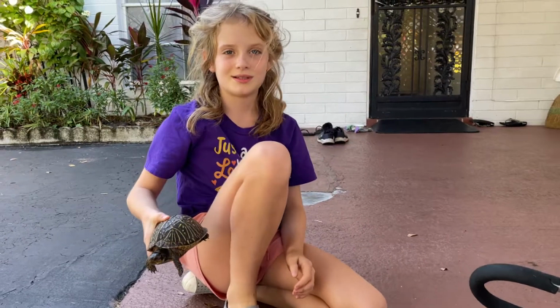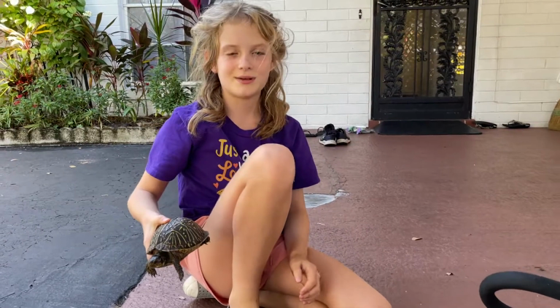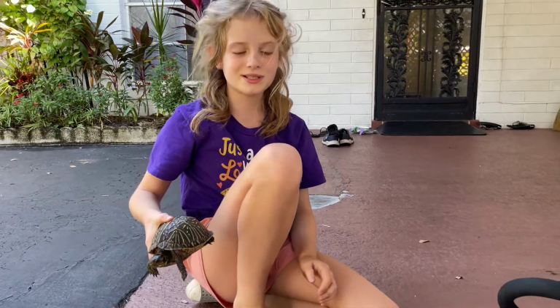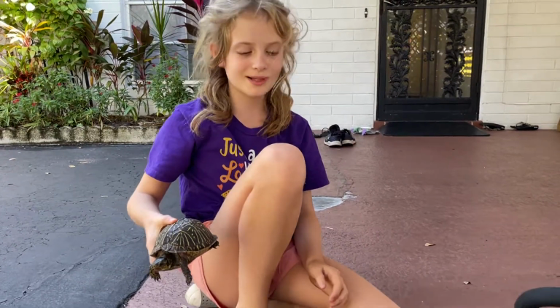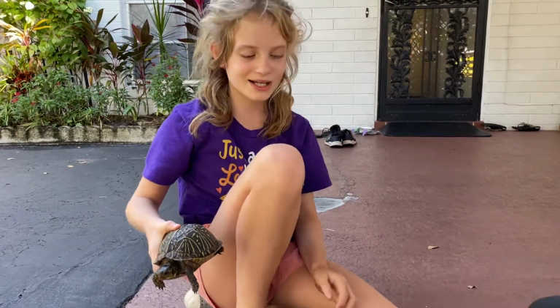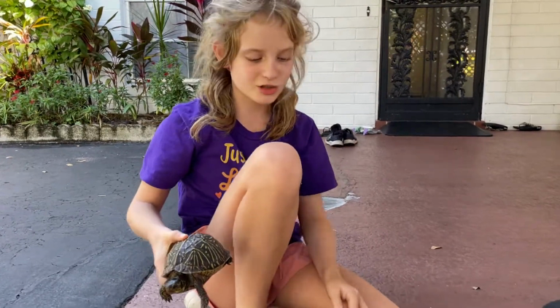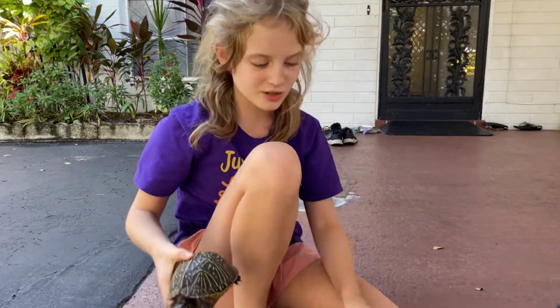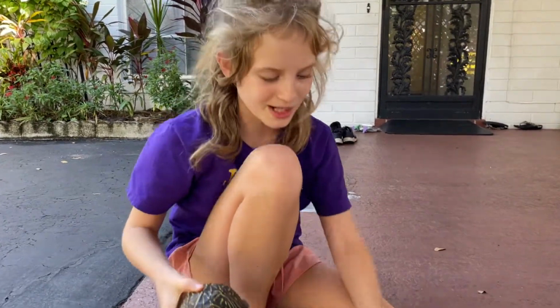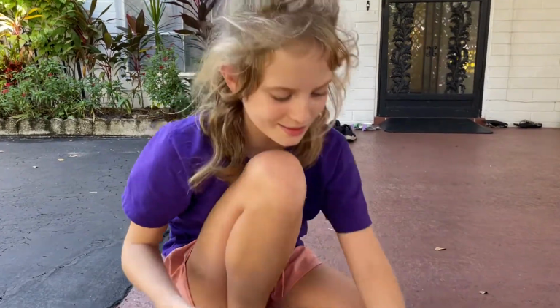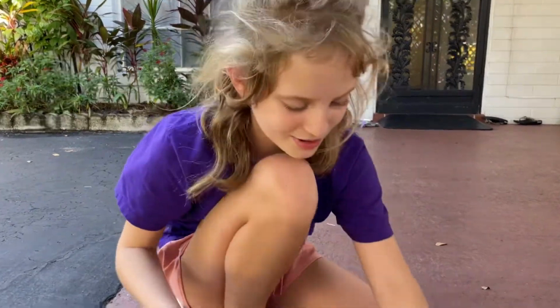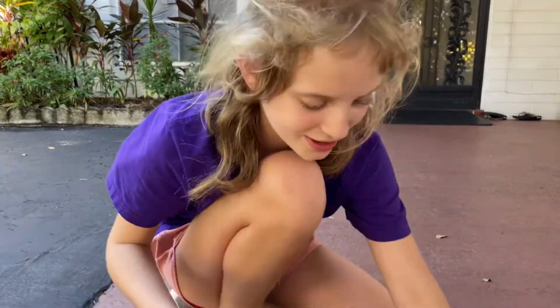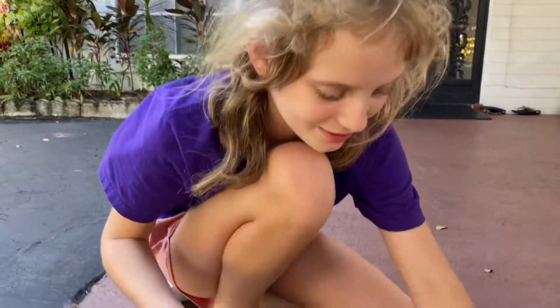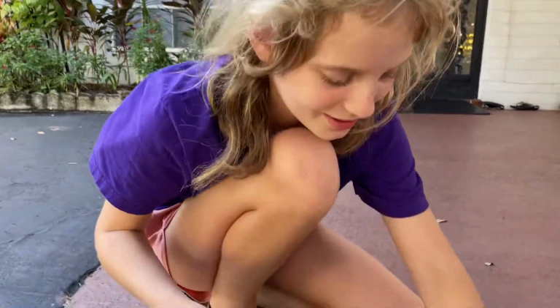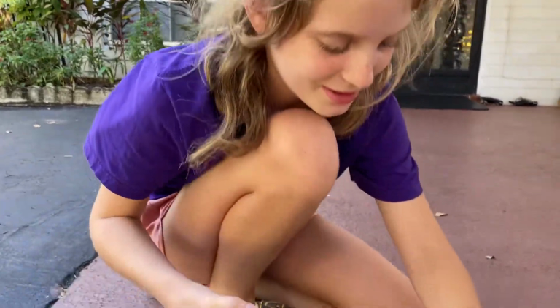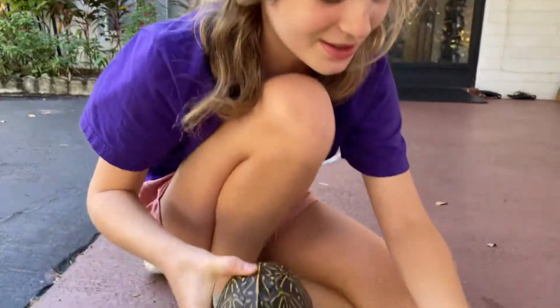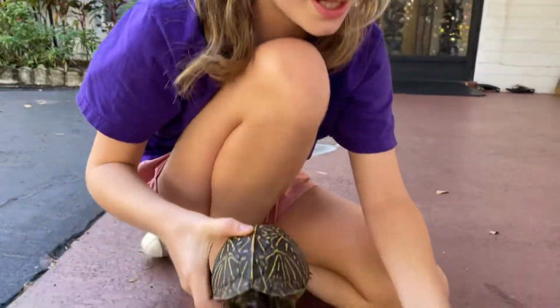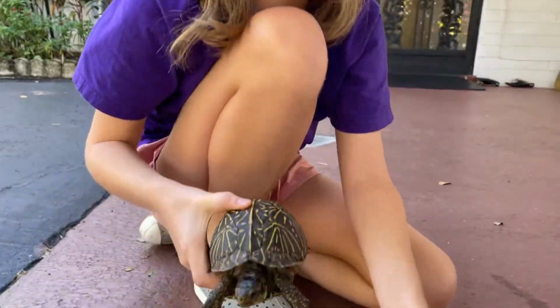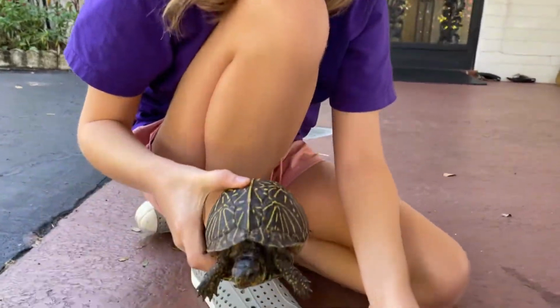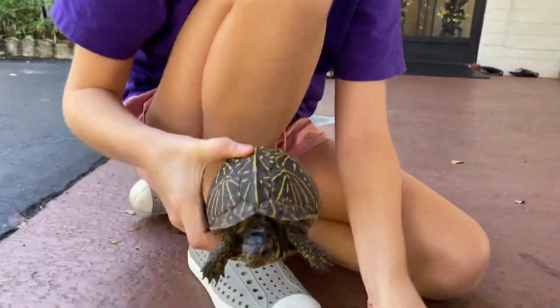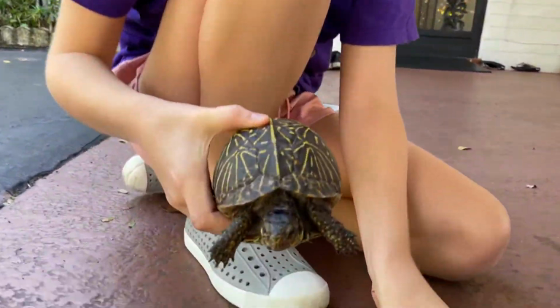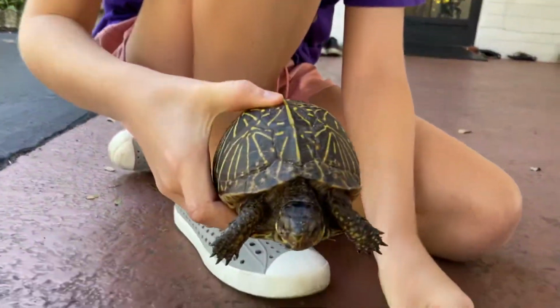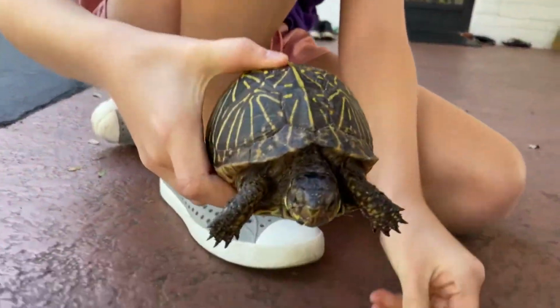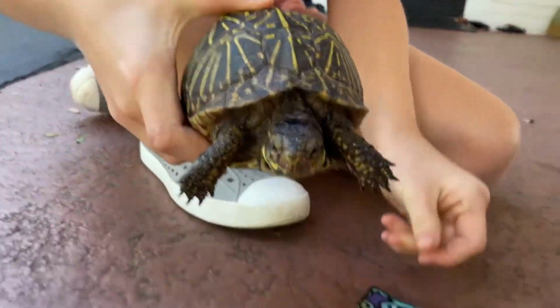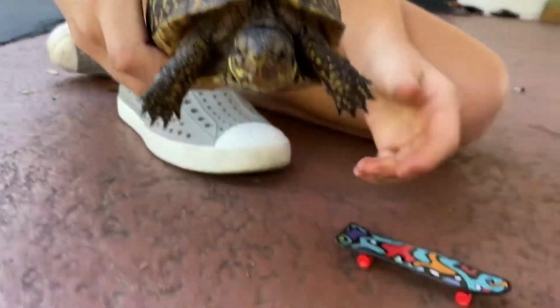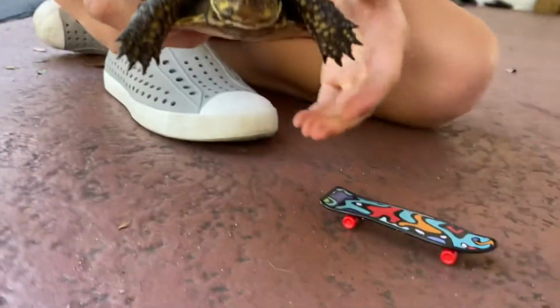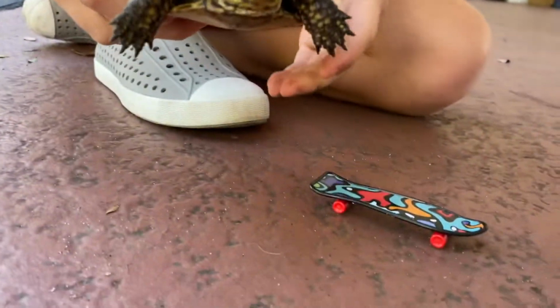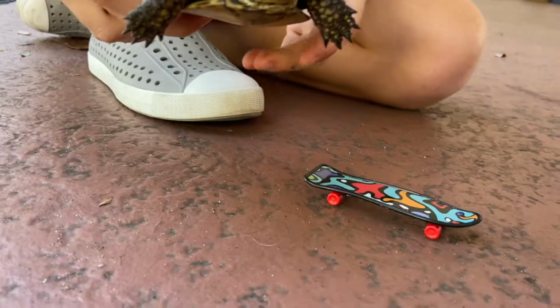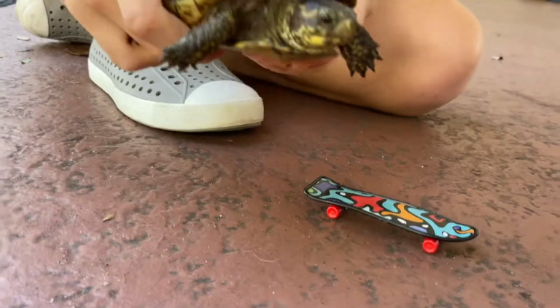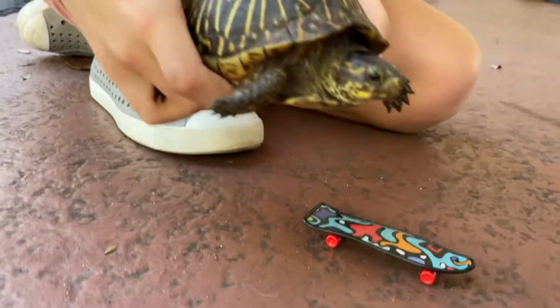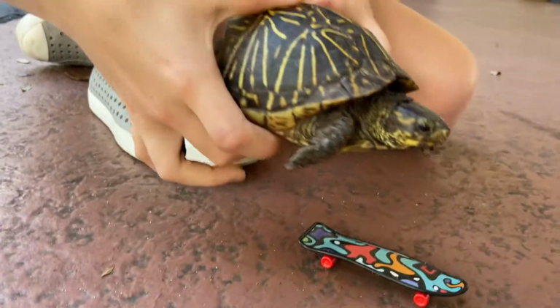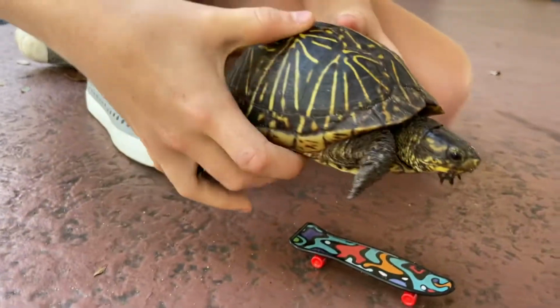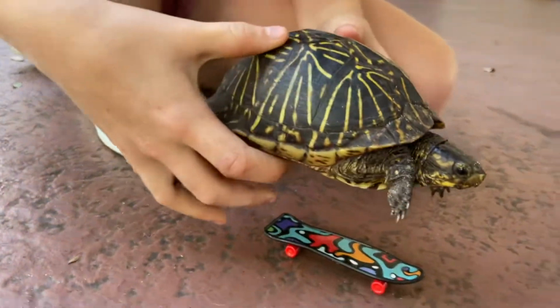What's up guys? Welcome back to my channel. Today we're teaching little Ava here how to play skateboard.